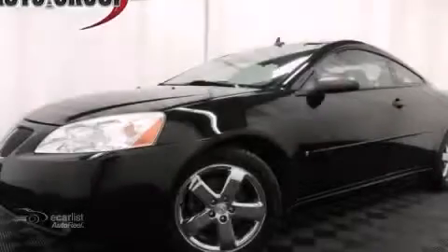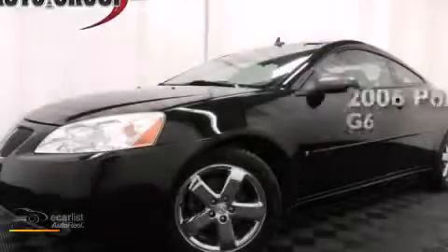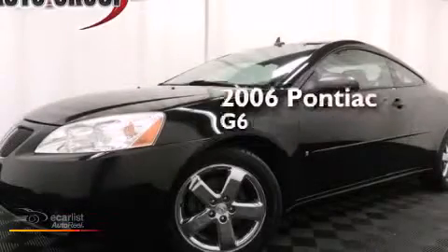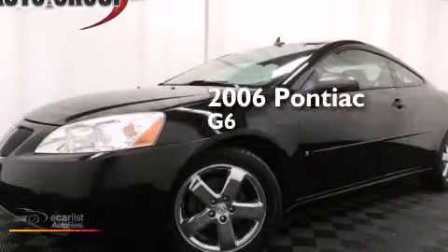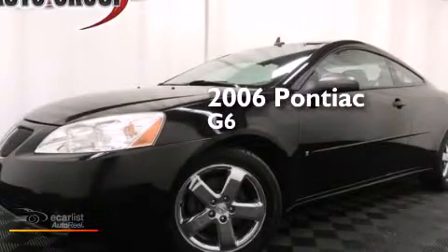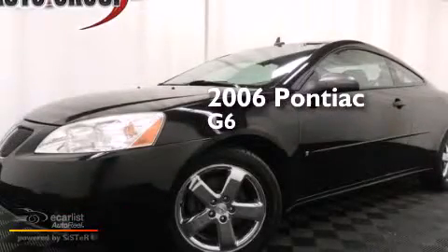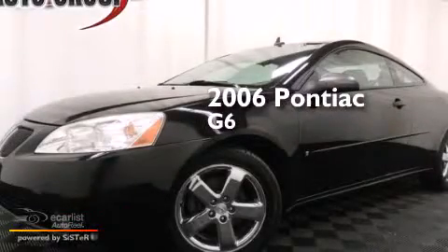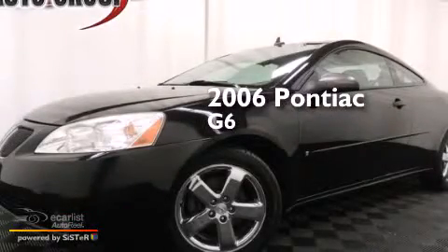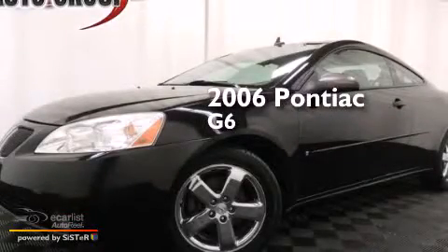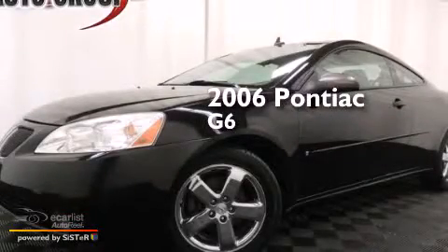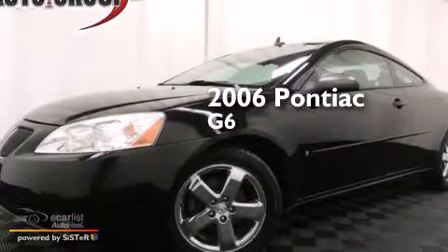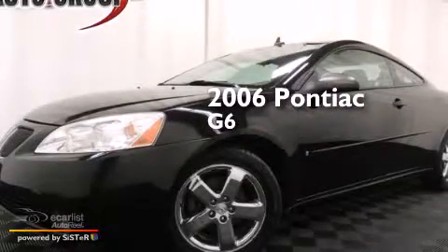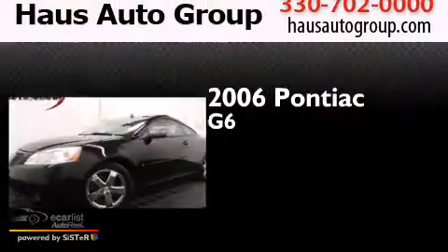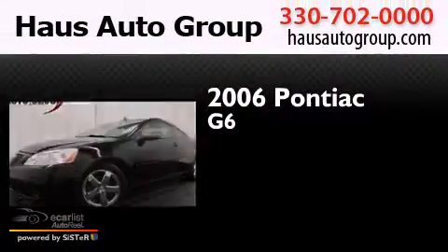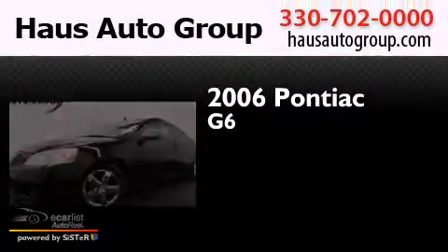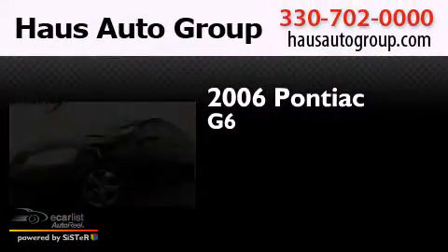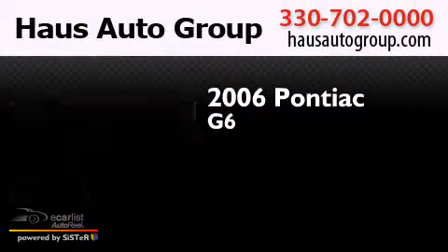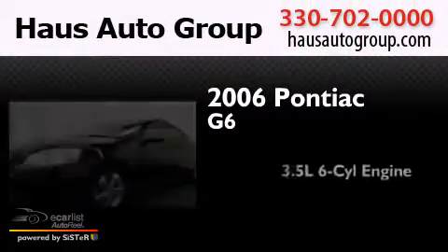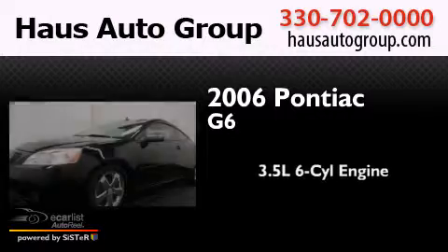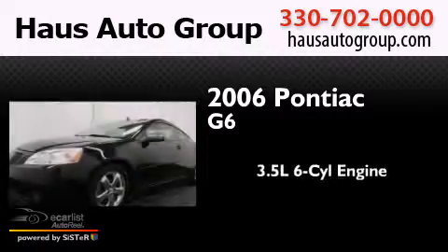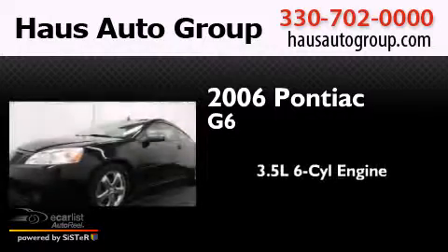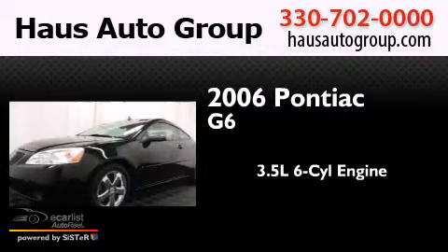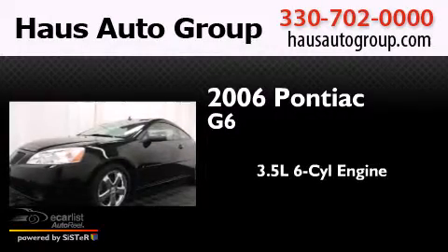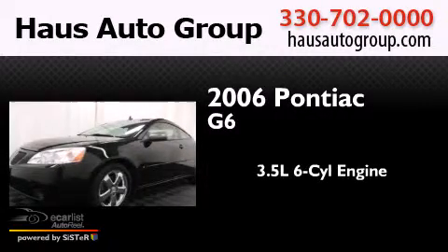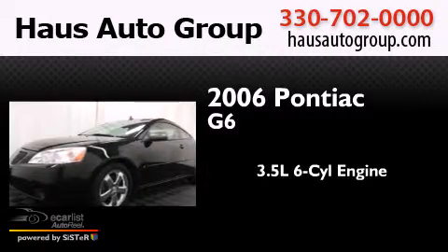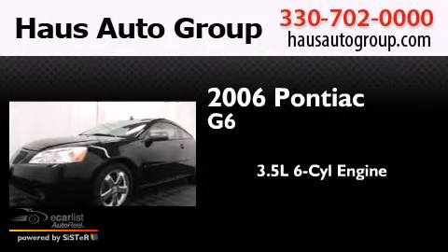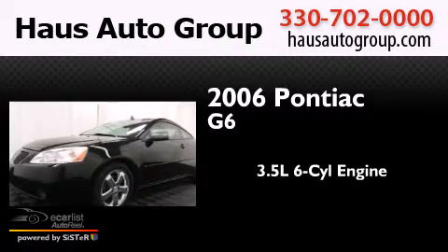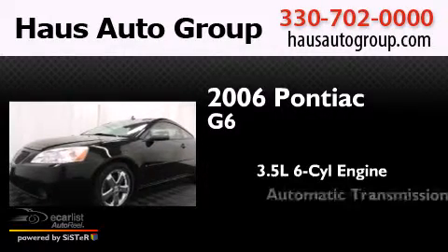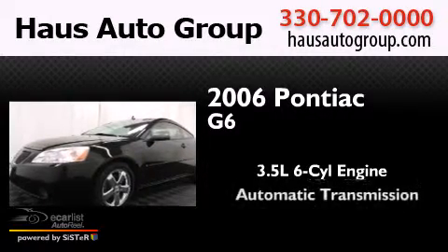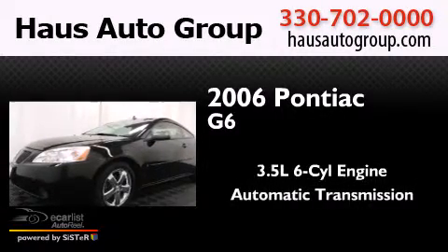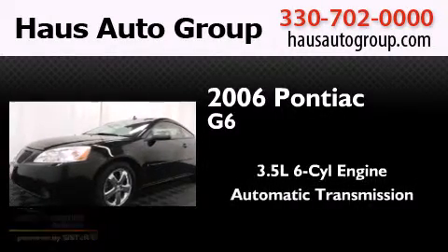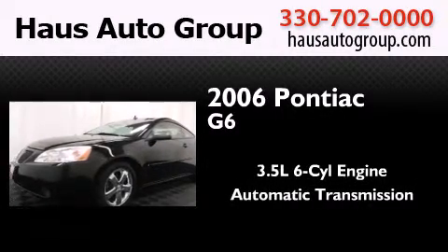This is a 2006 Honda Accord. It has a 3.5-liter six-cylinder engine and an automatic transmission.